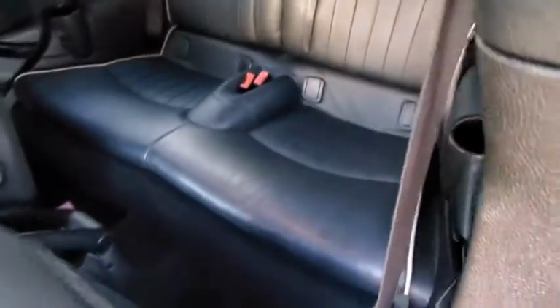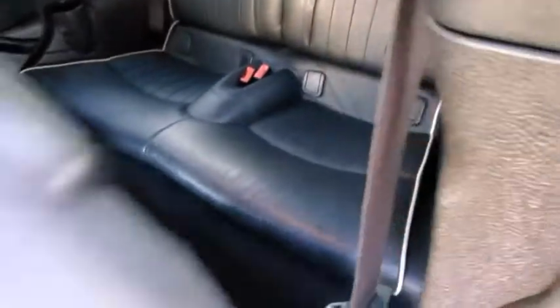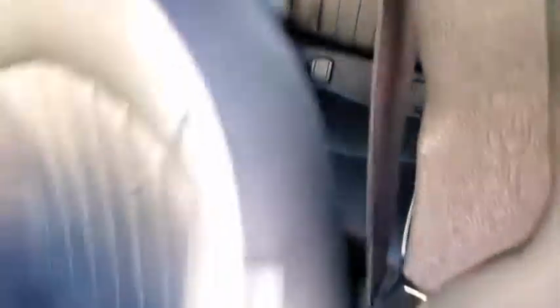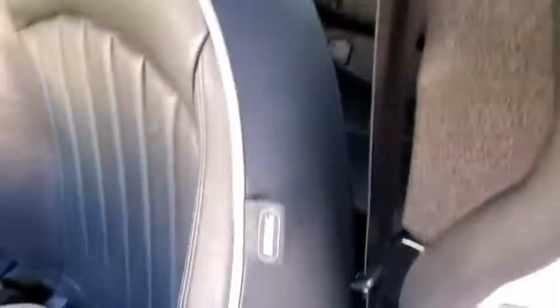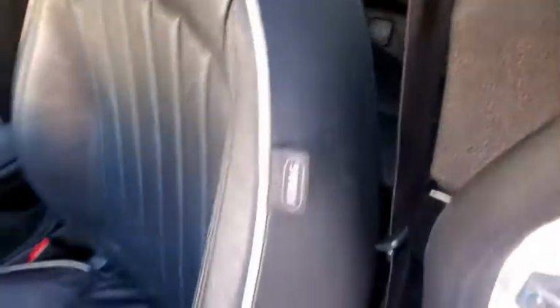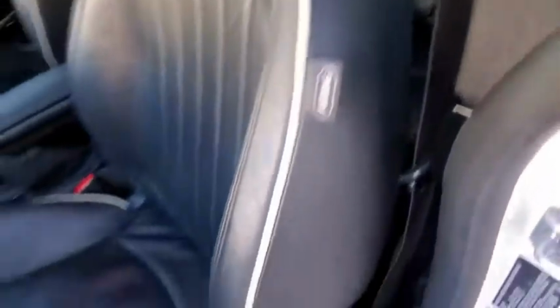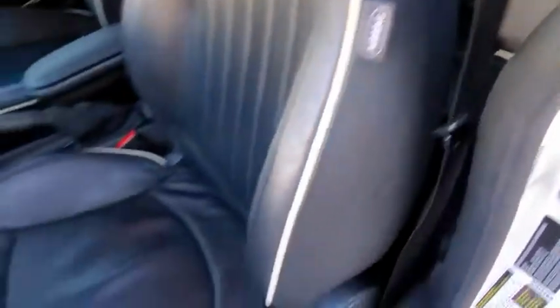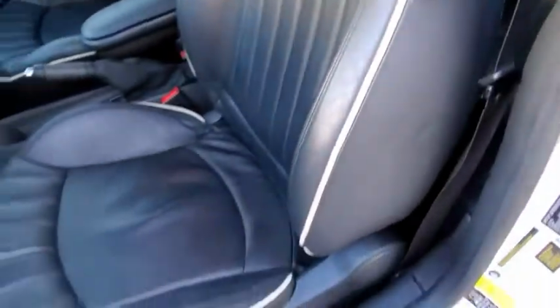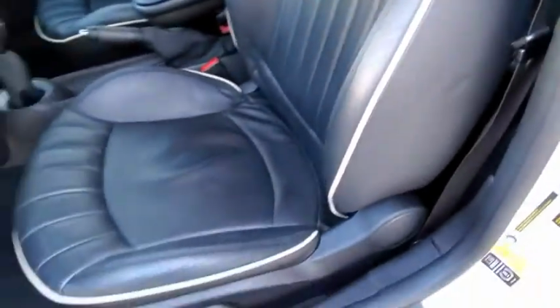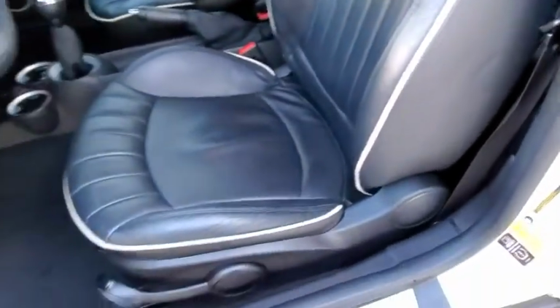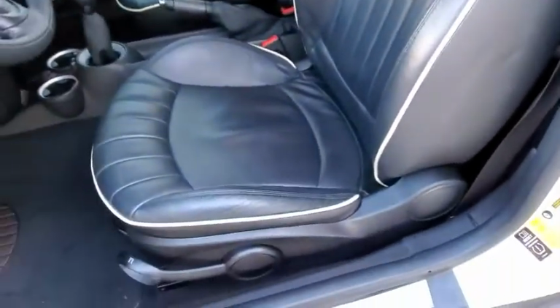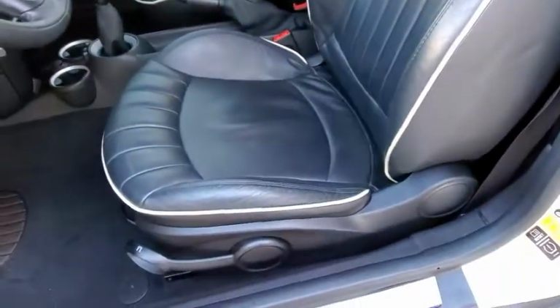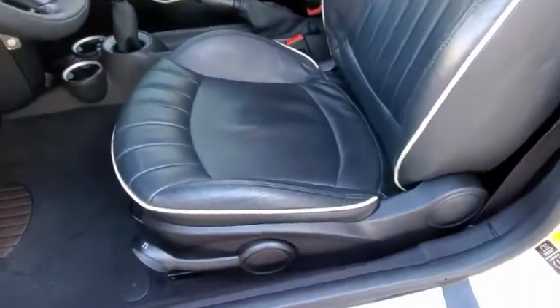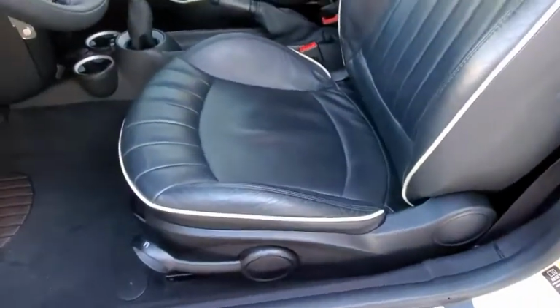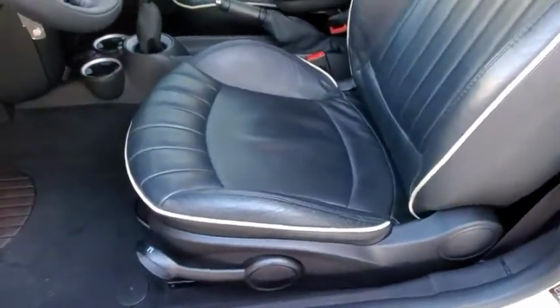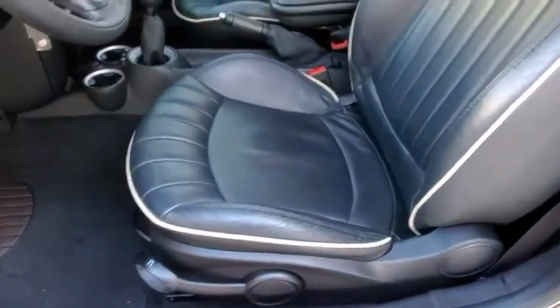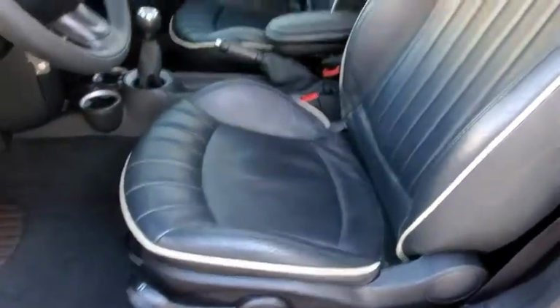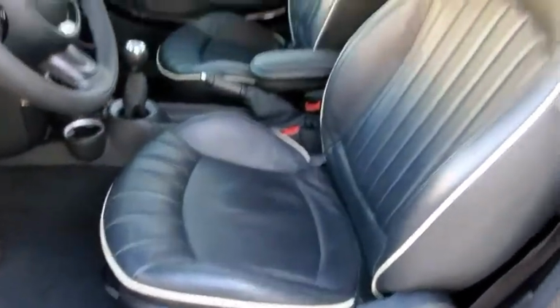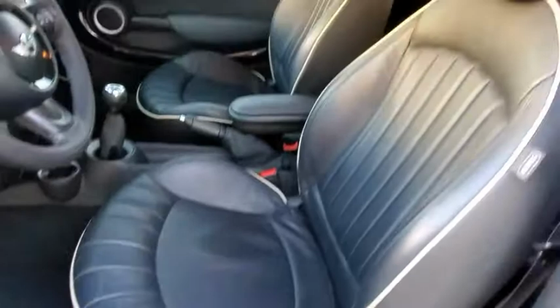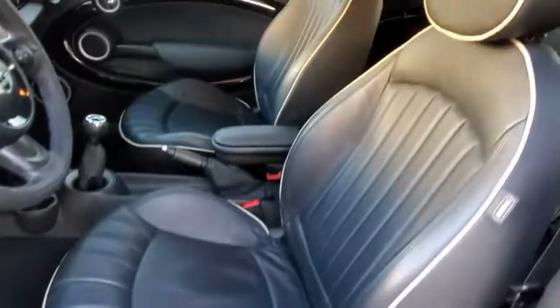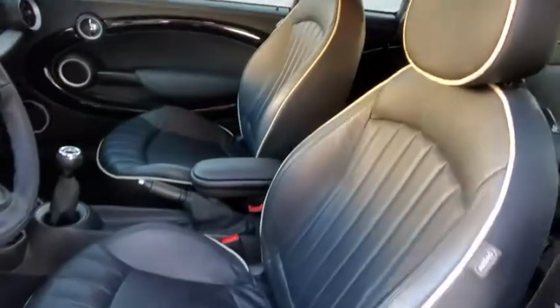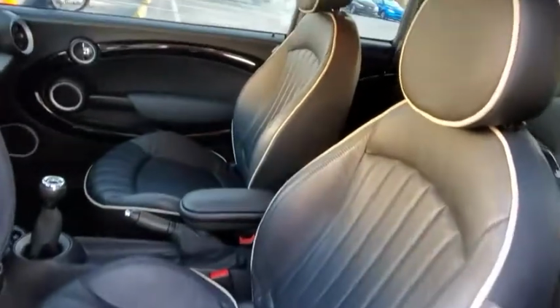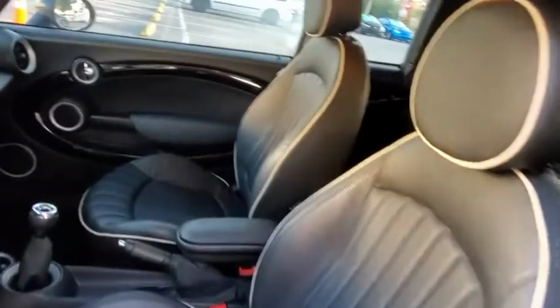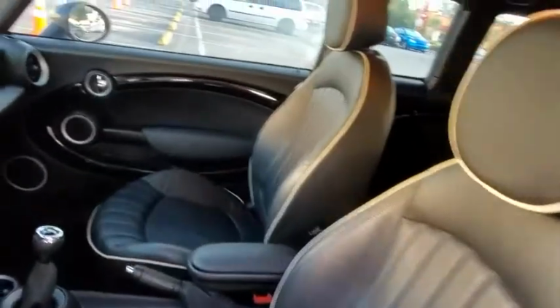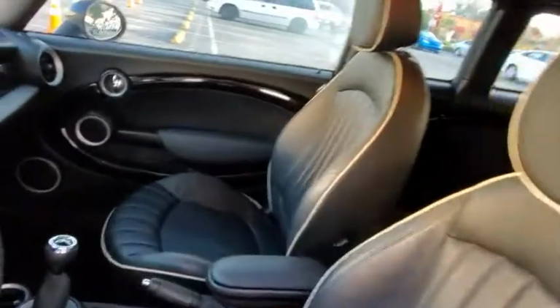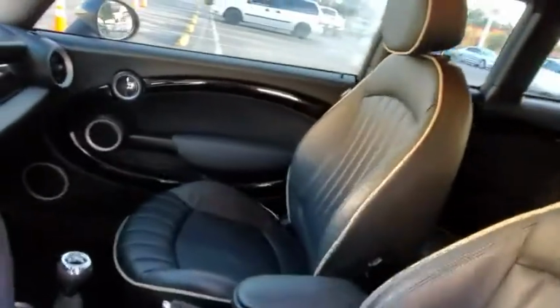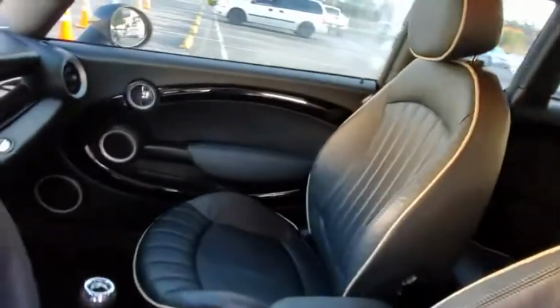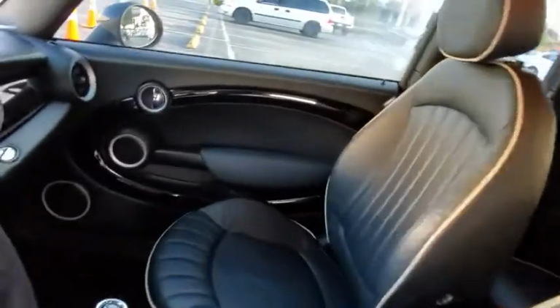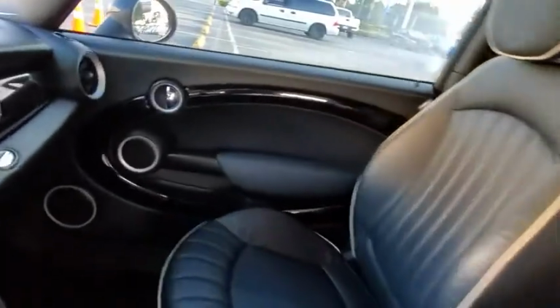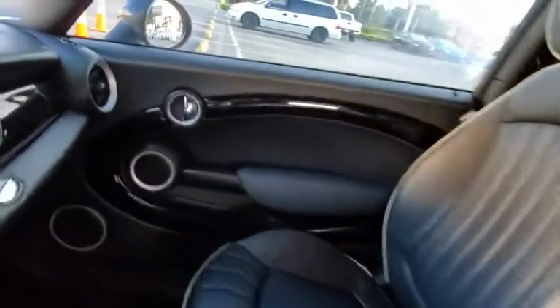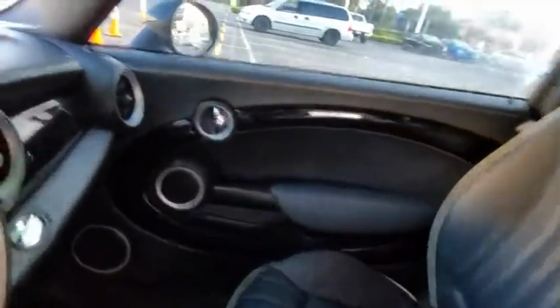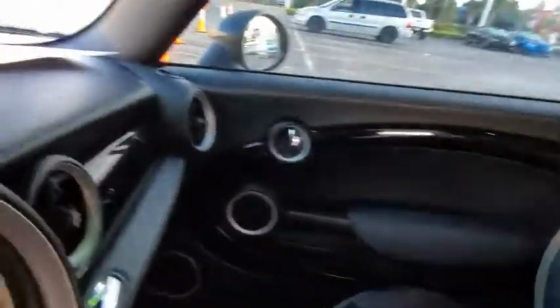Rear defrost, front-wheel drive, AM-FM stereo radio, CD player, MP3 player, bucket seats.